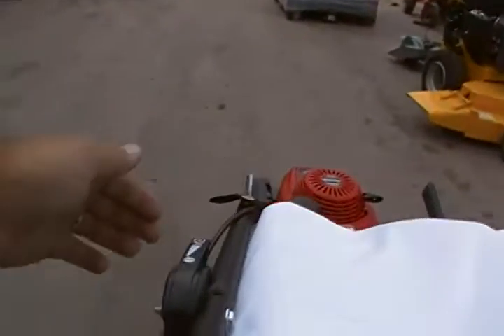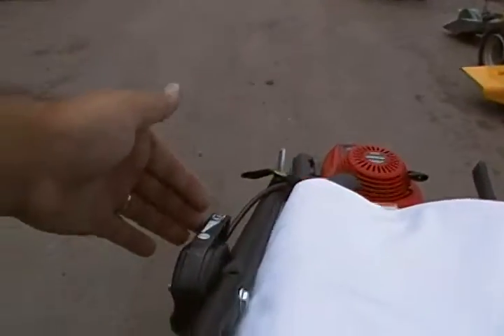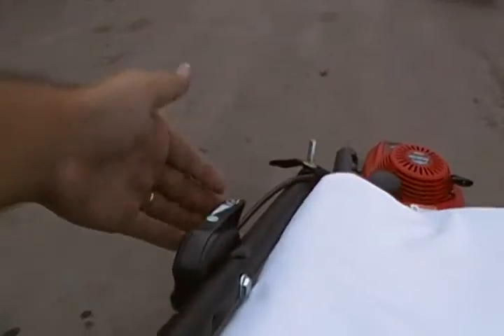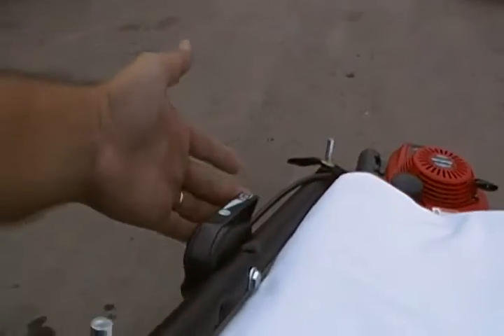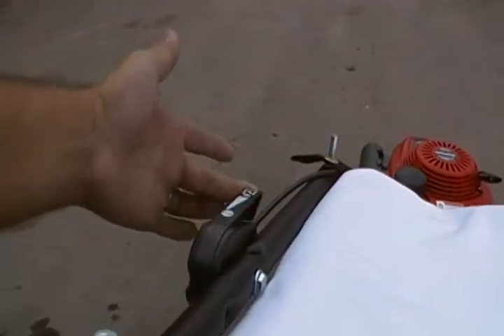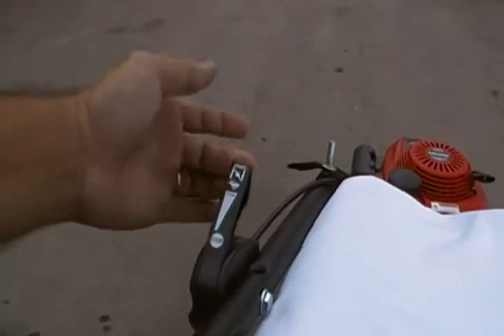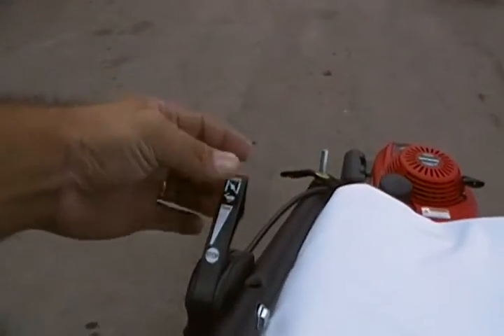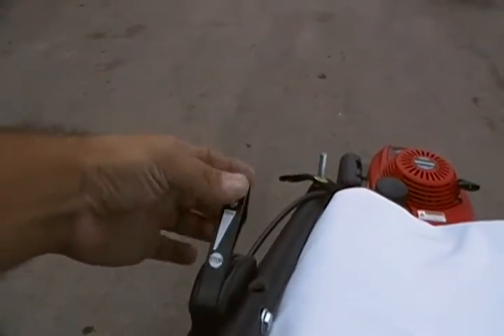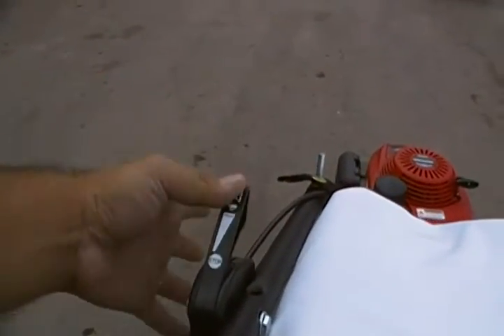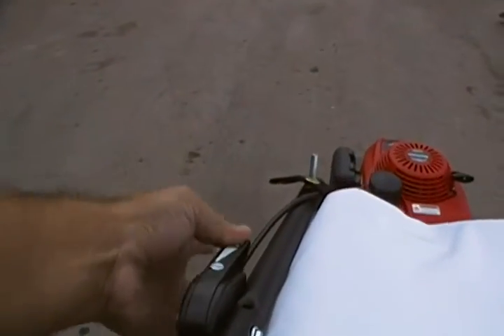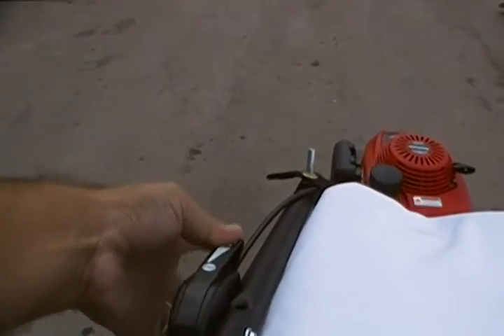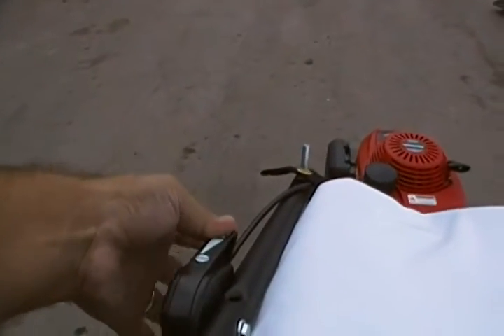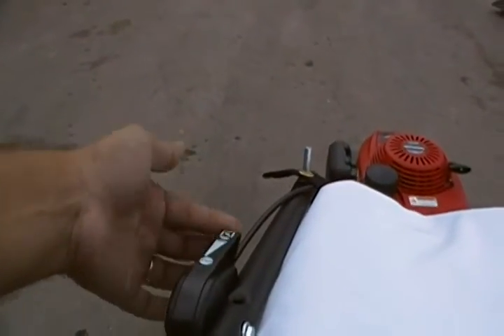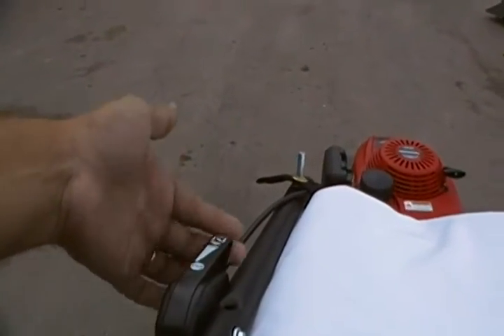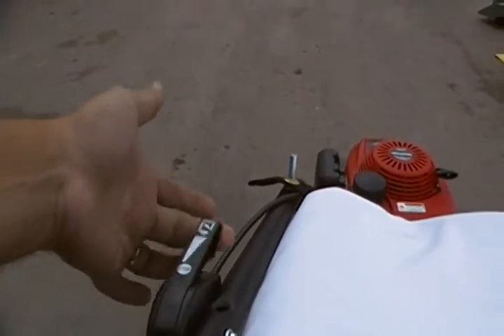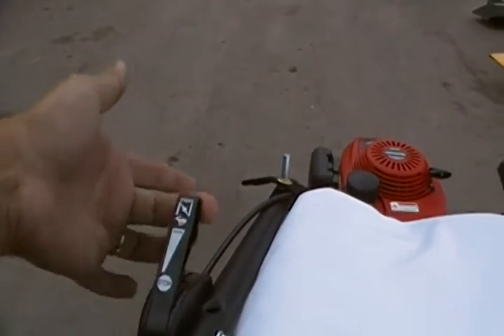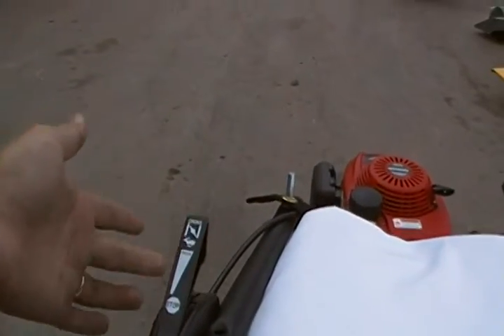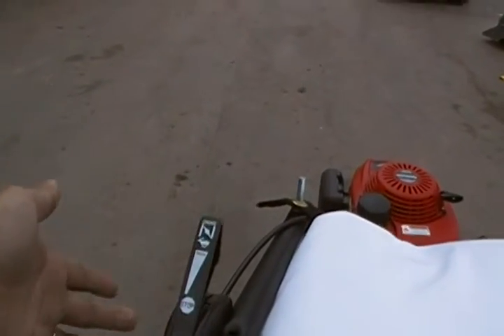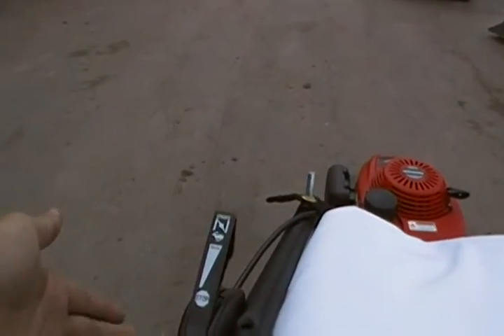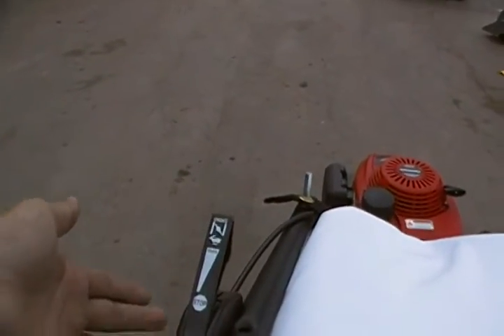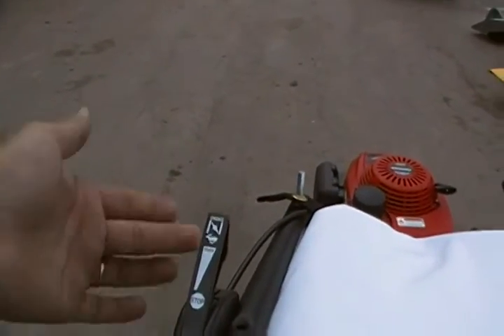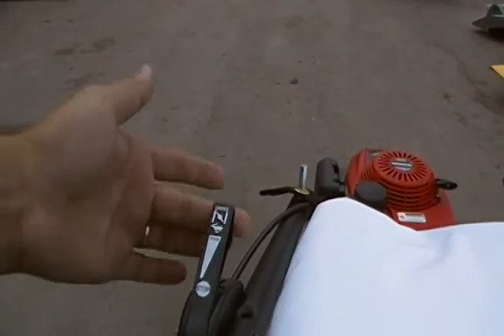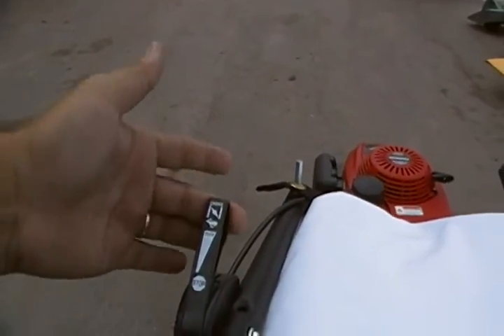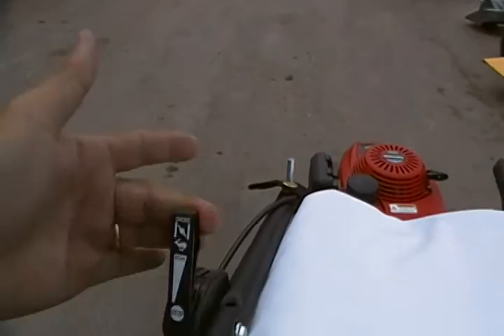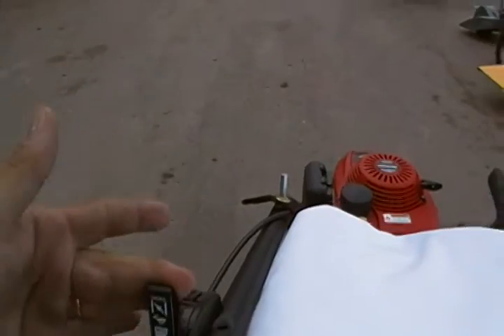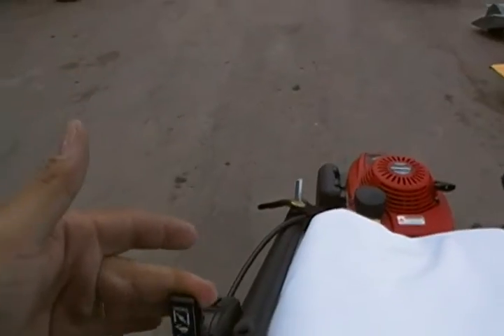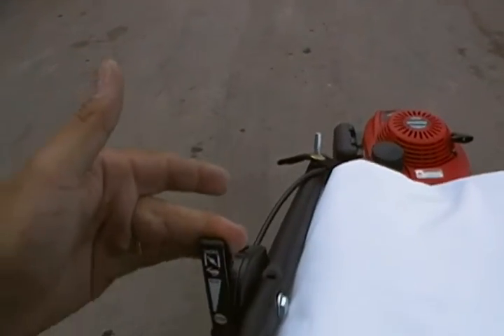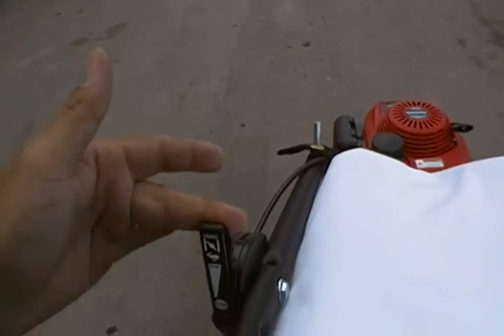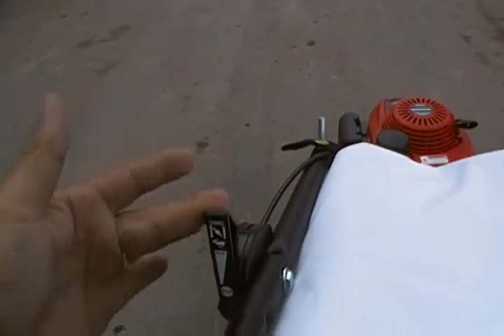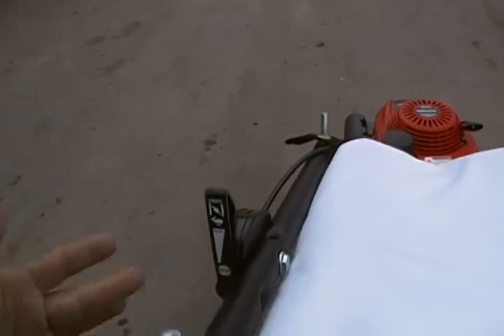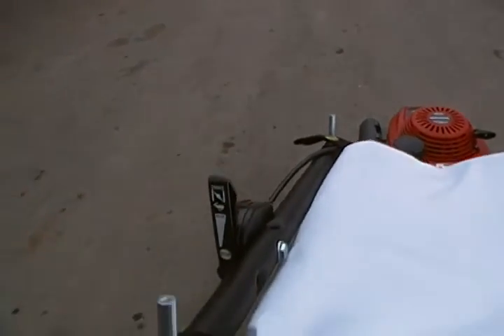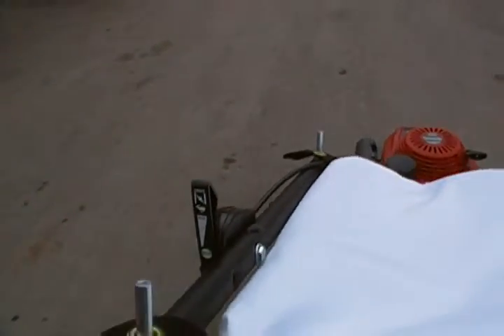Choke it all the way forward. Pull back for run. Pull all the way back for stop.